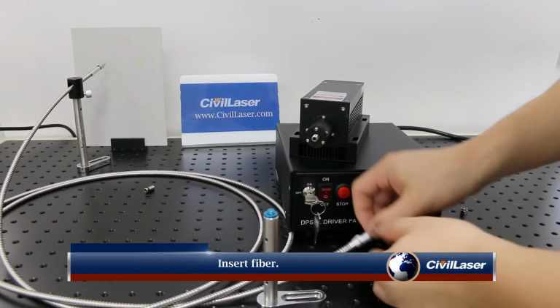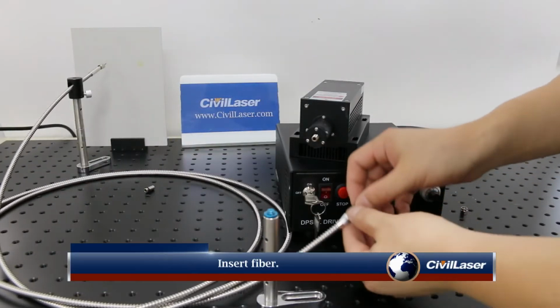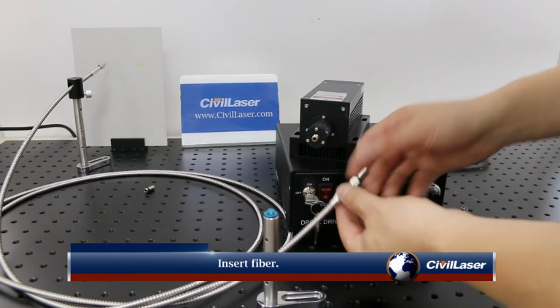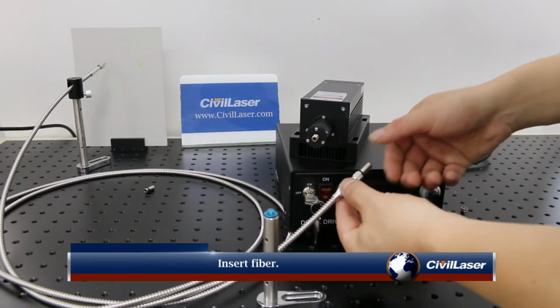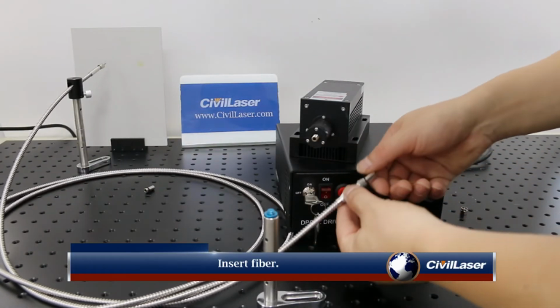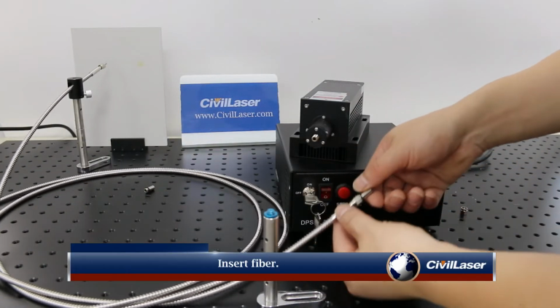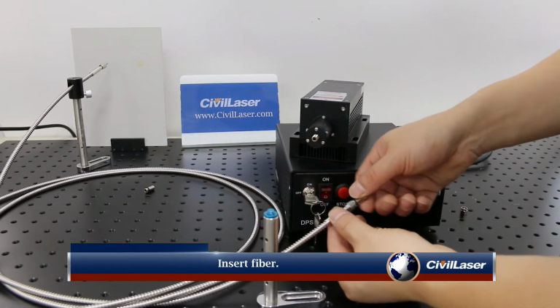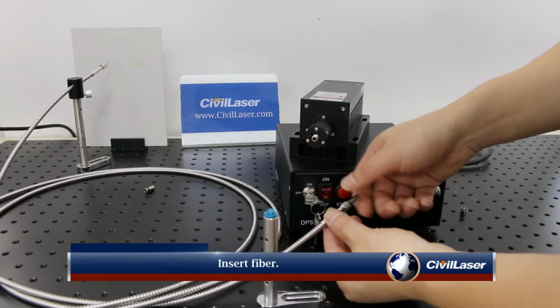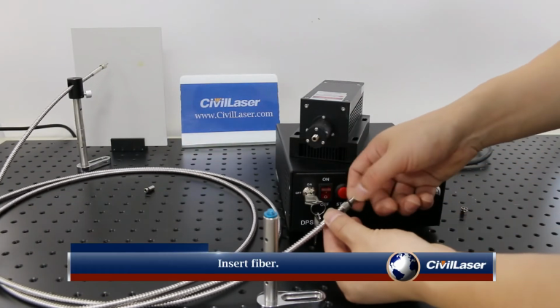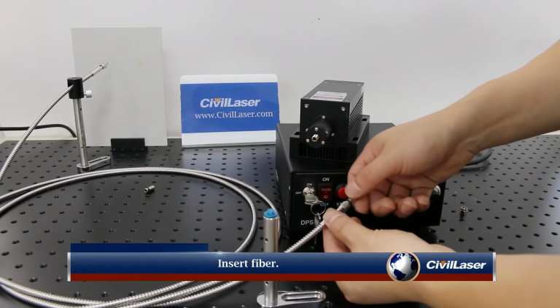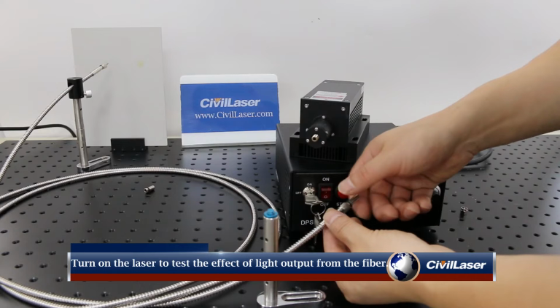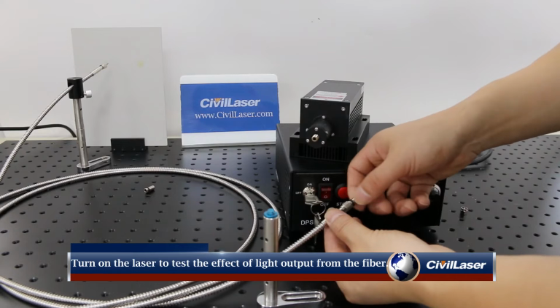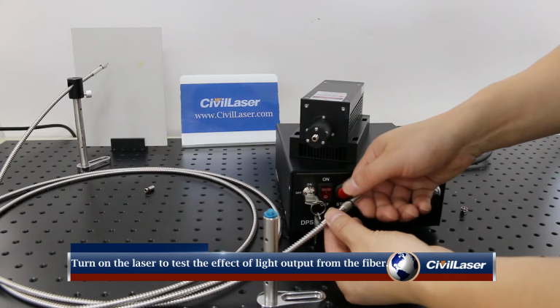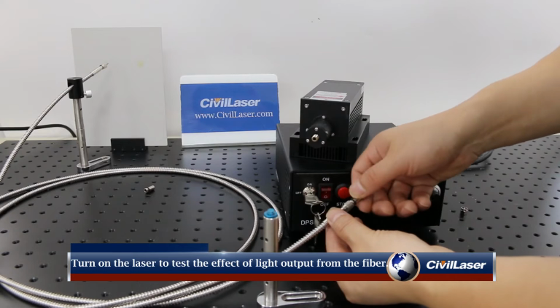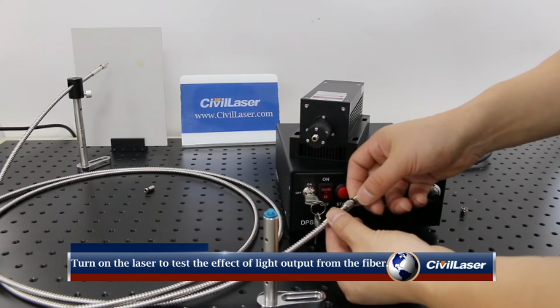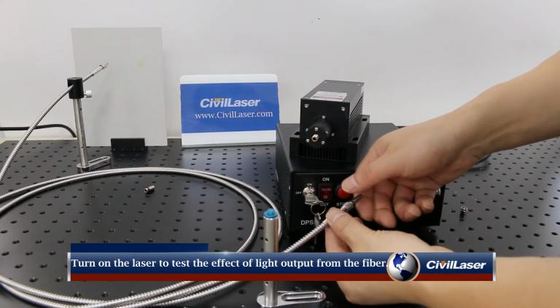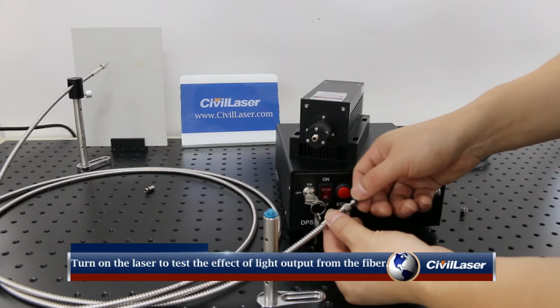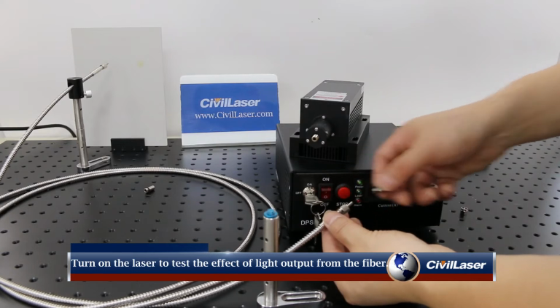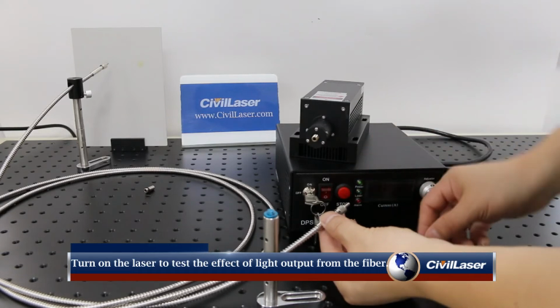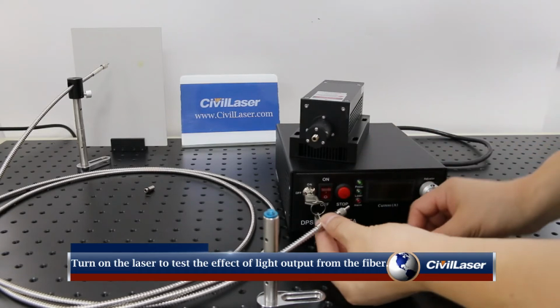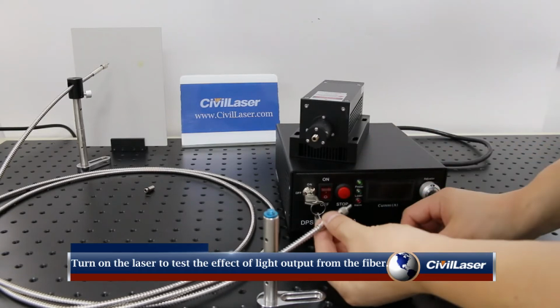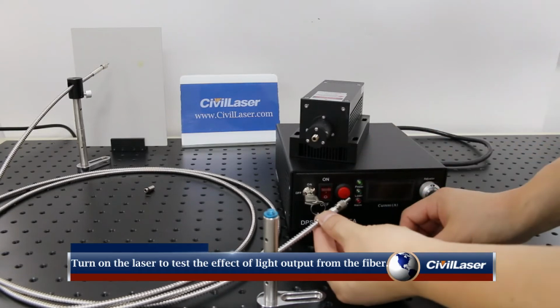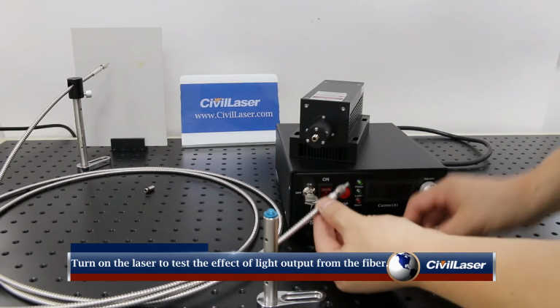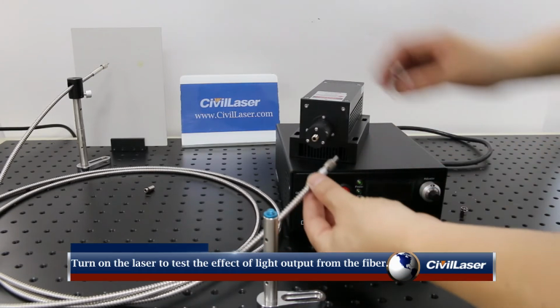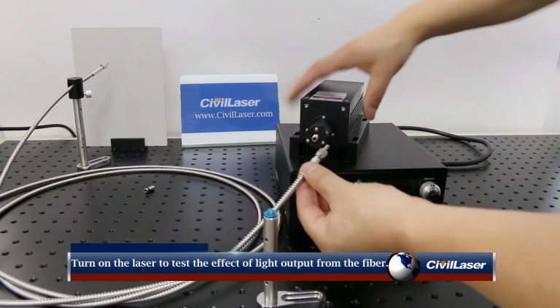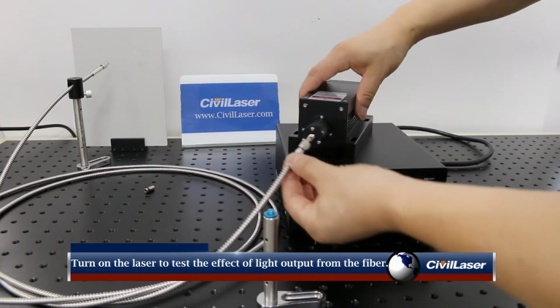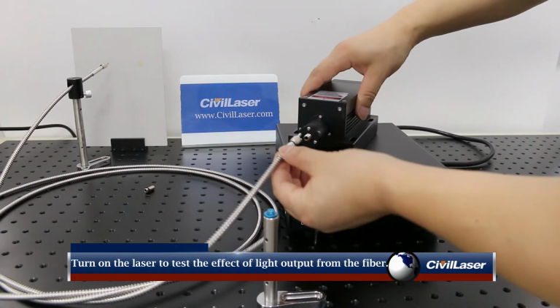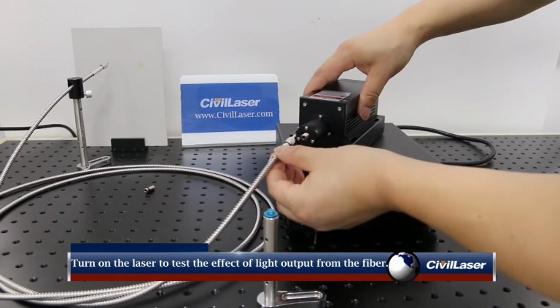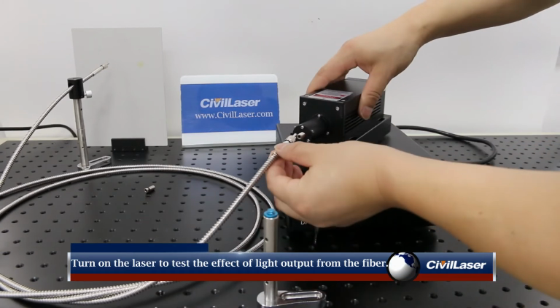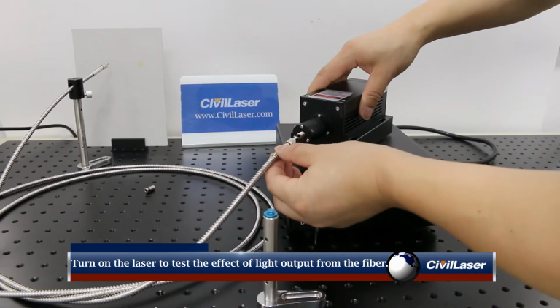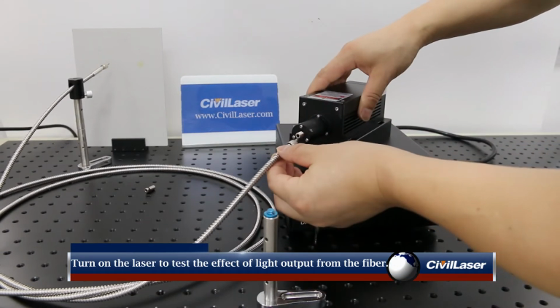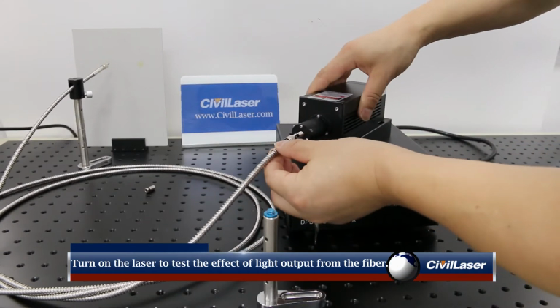Insert the fiber, then turn on the laser to test the effective light output from the fiber end.